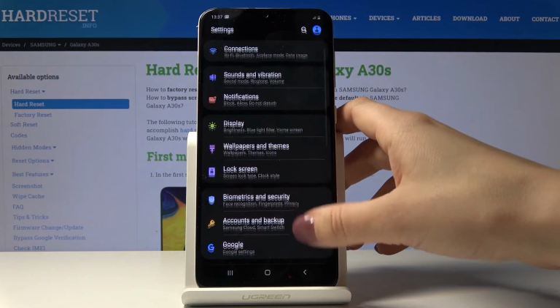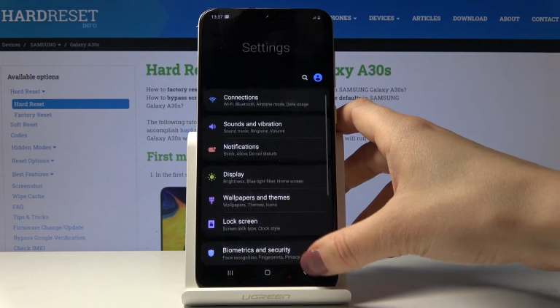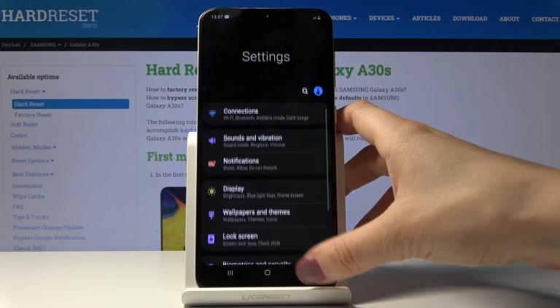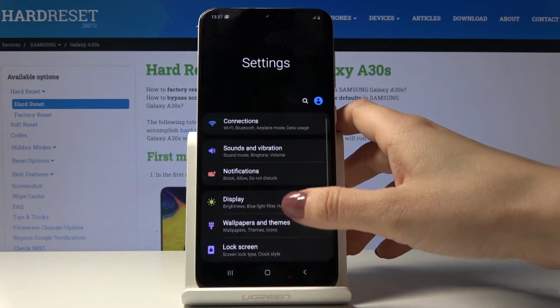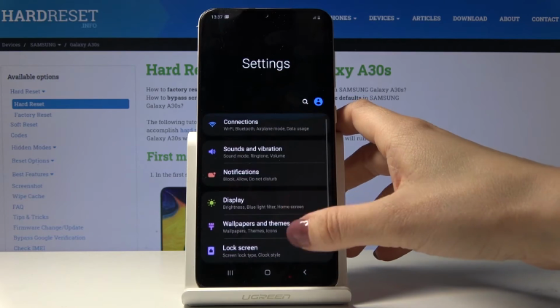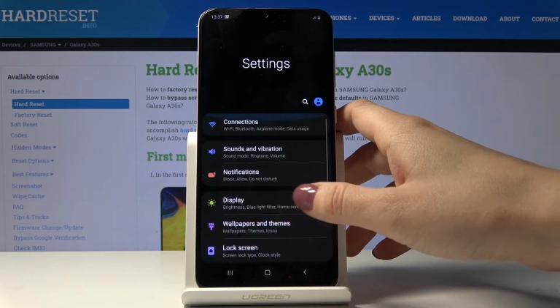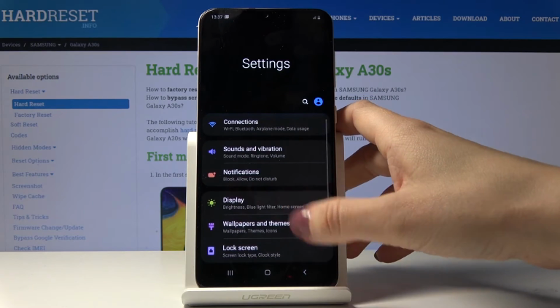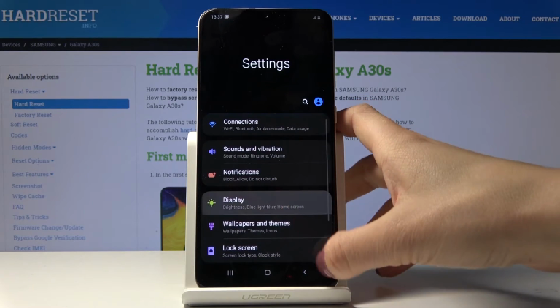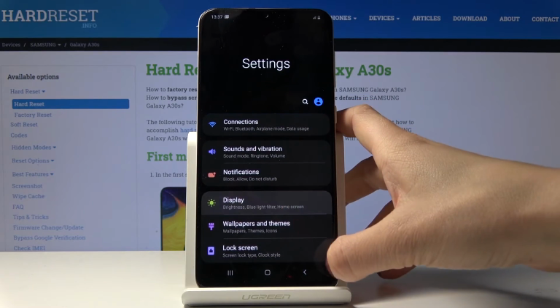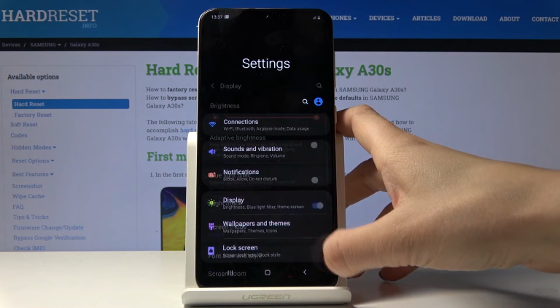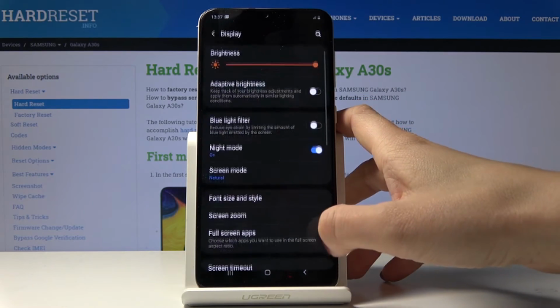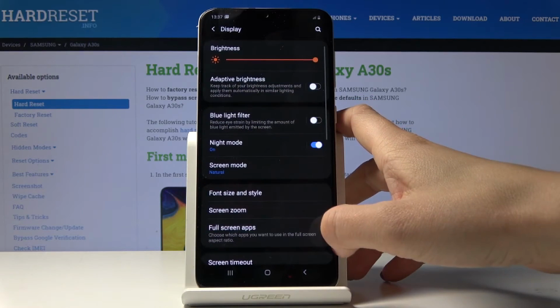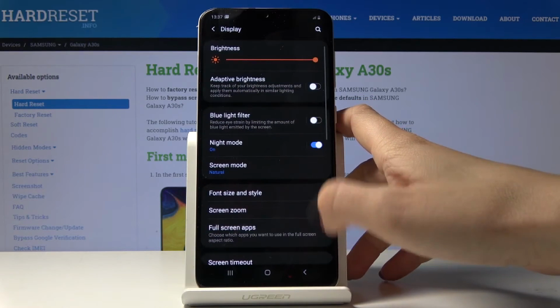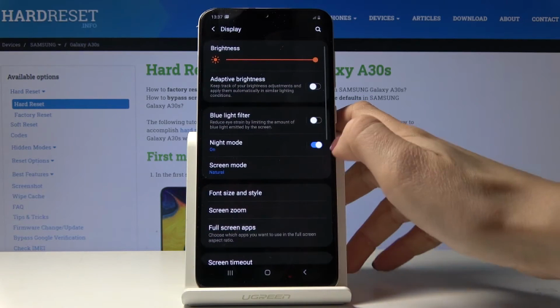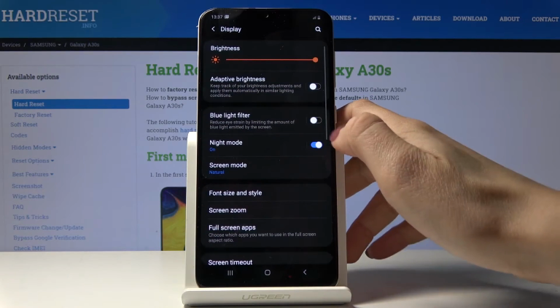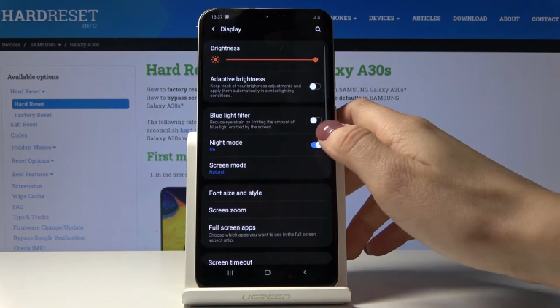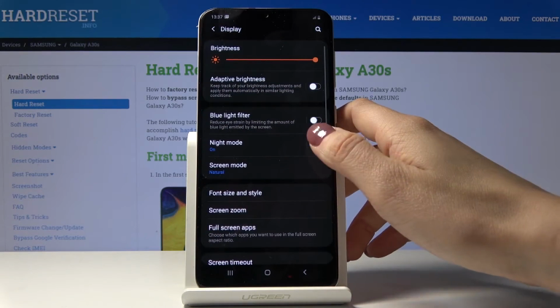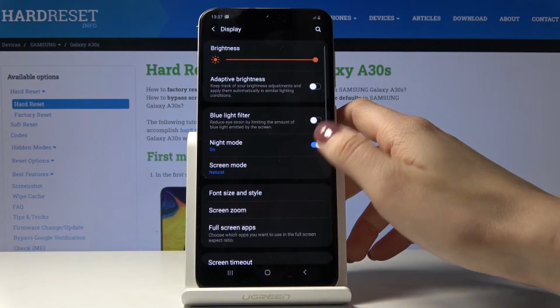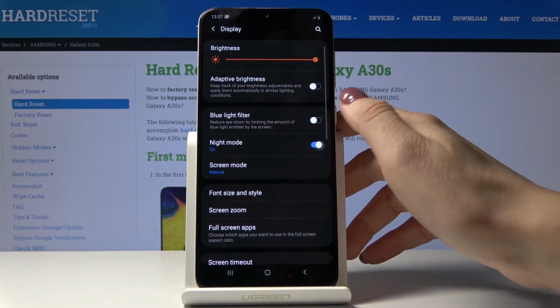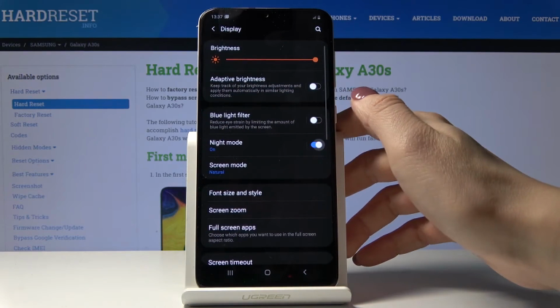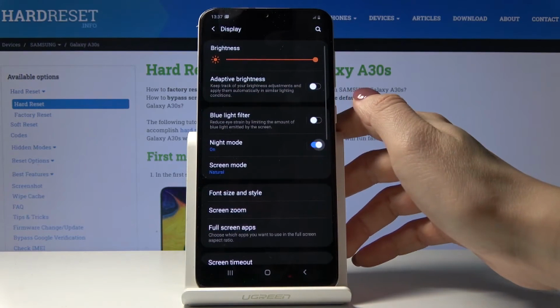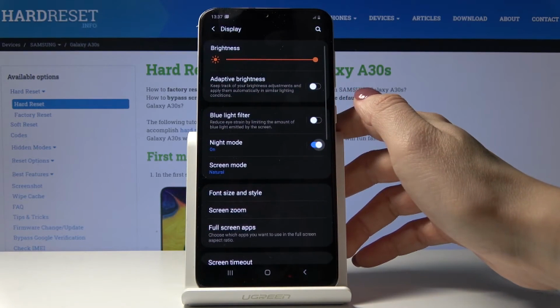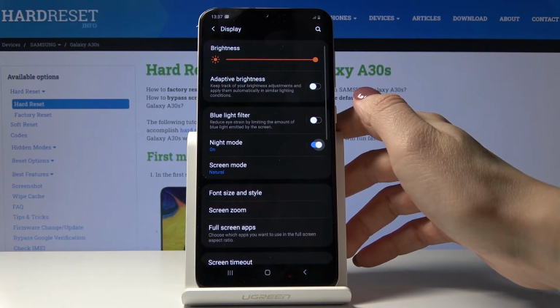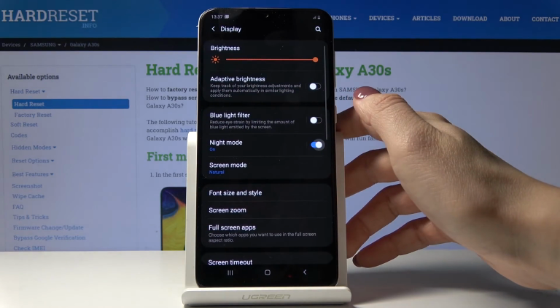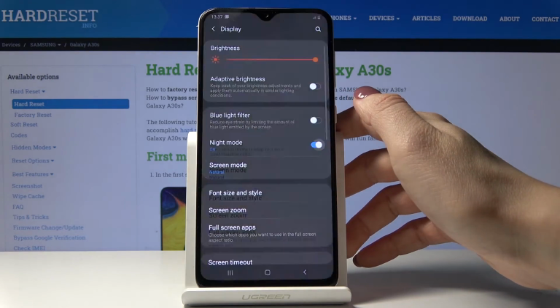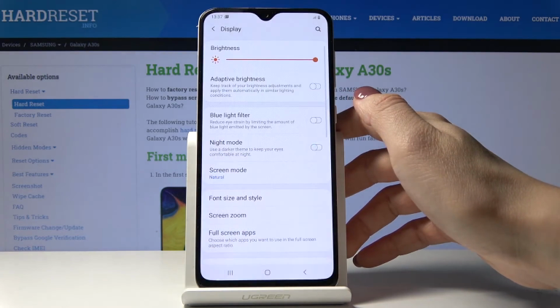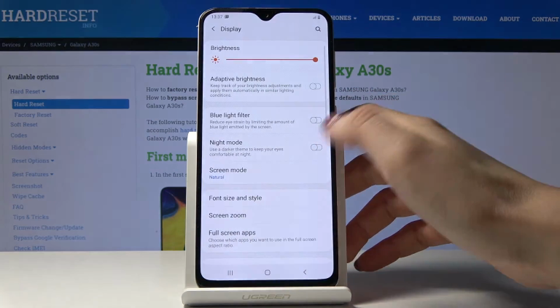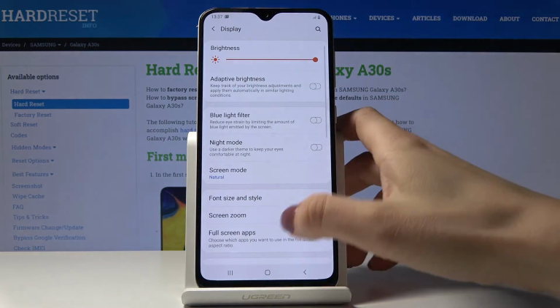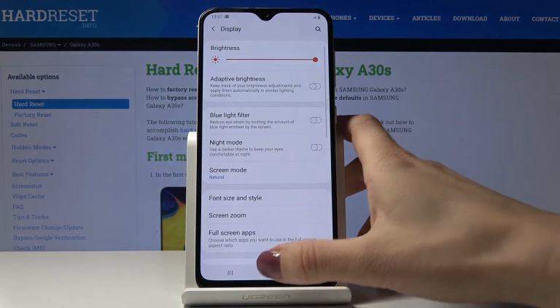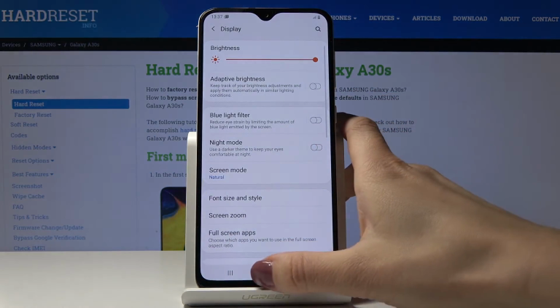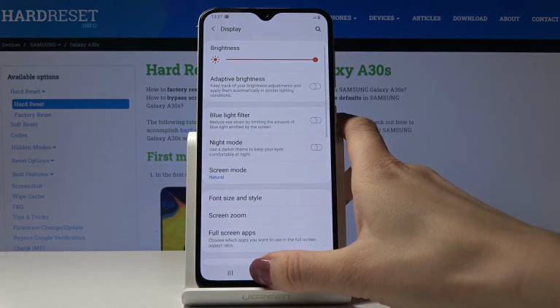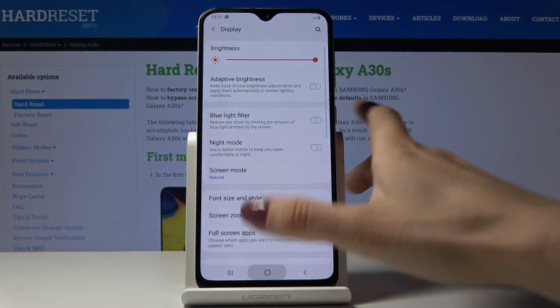It's perfect for your eyes. And if you'd like to switch it off, just click on the same icon one more time.